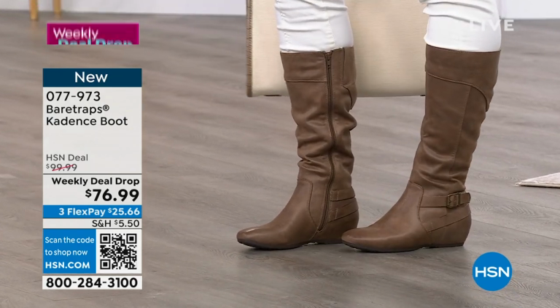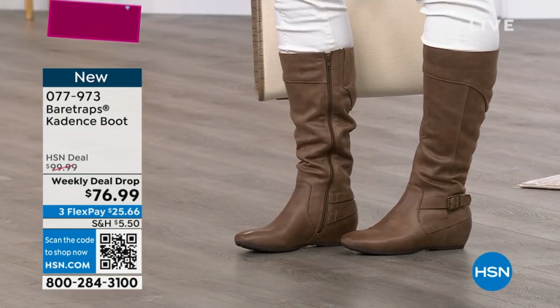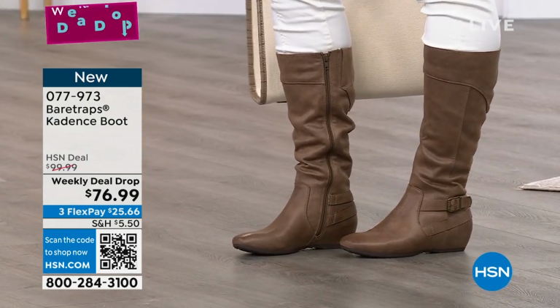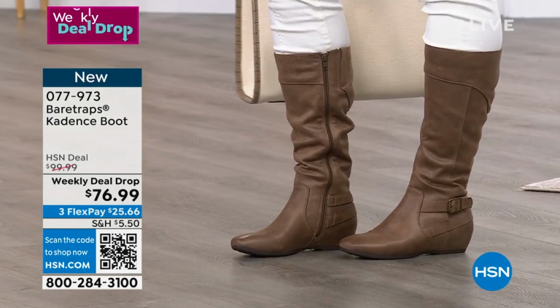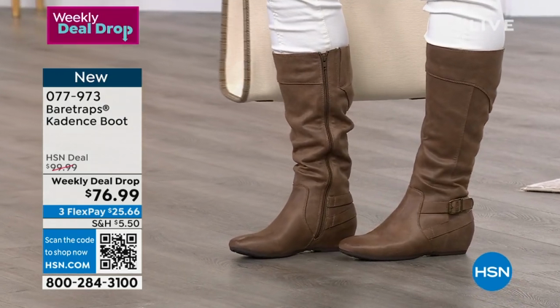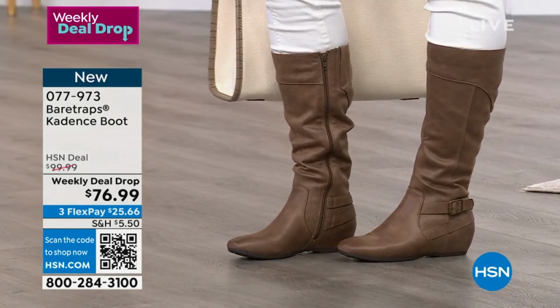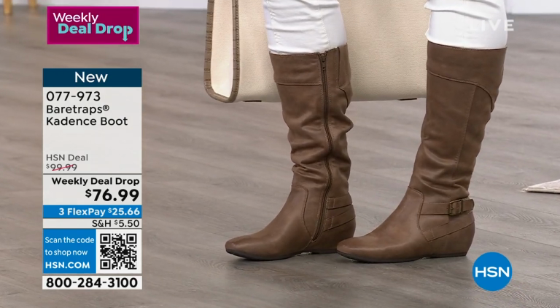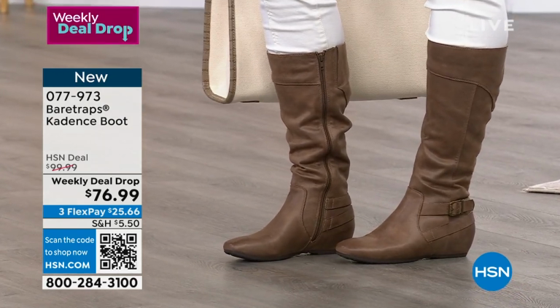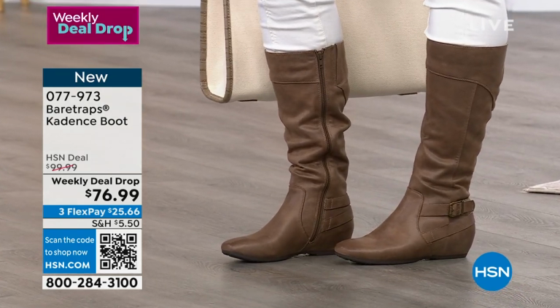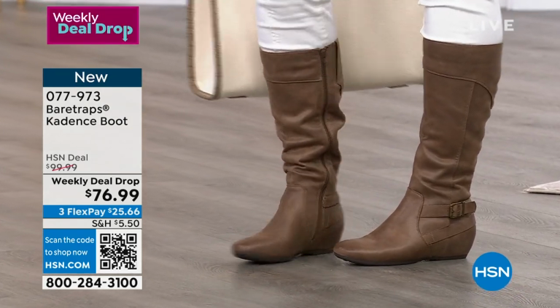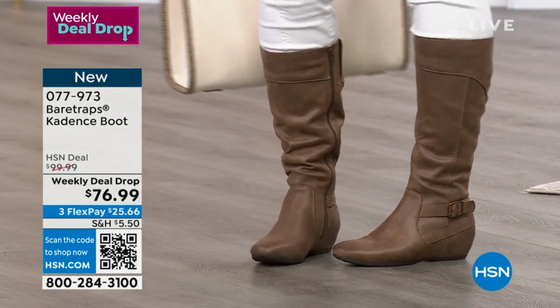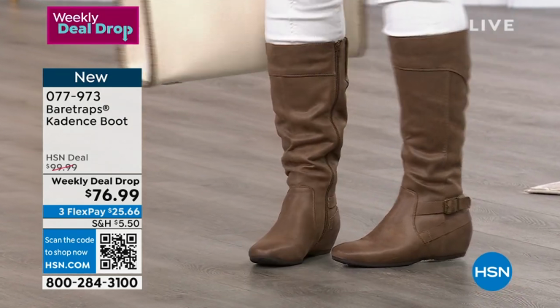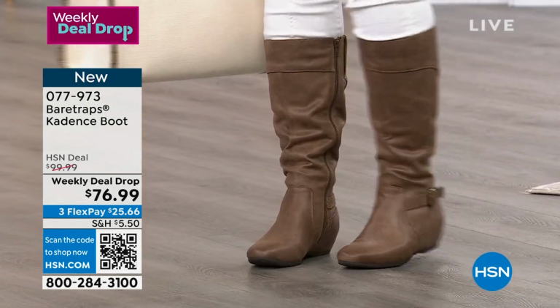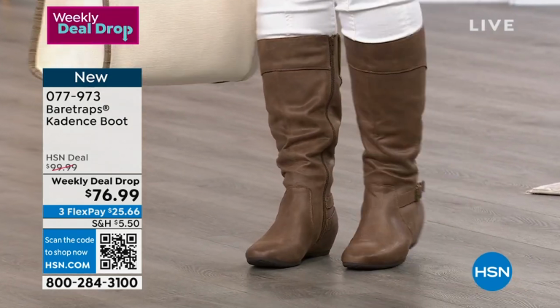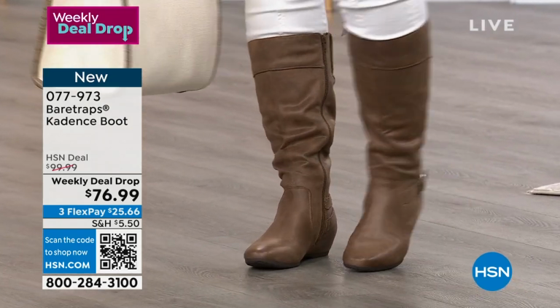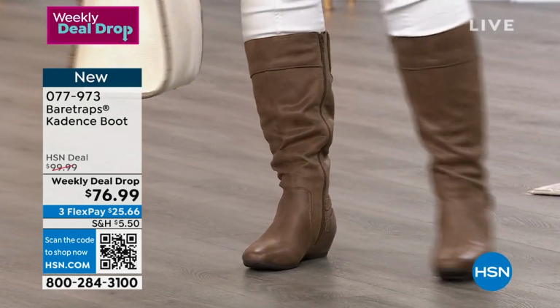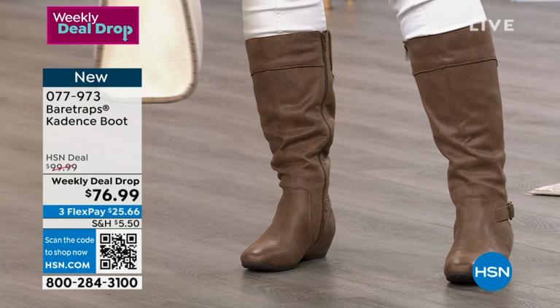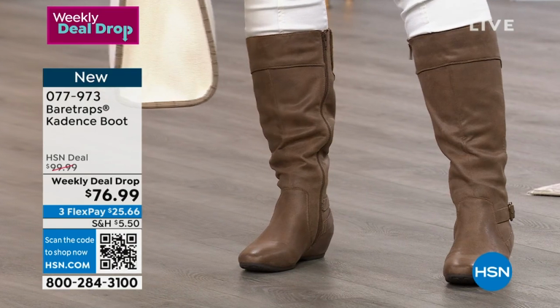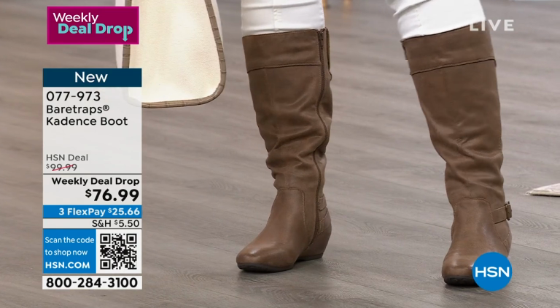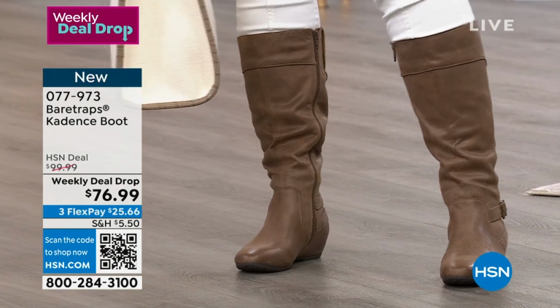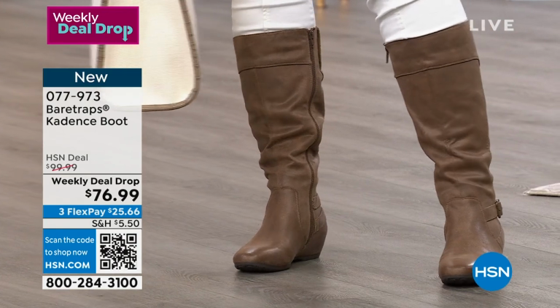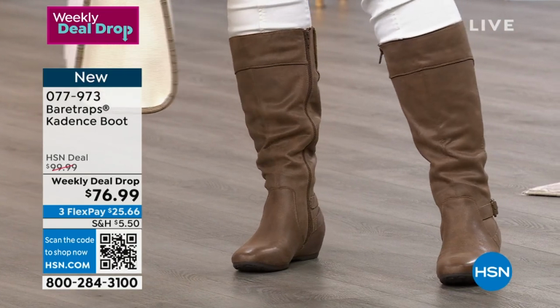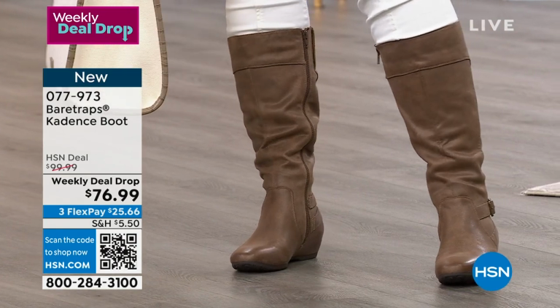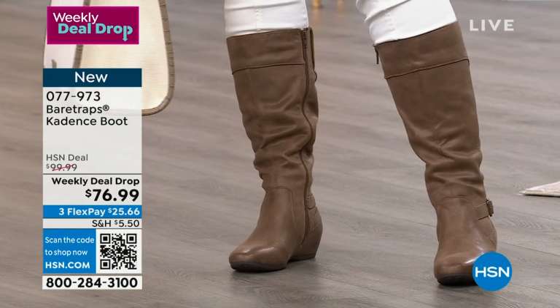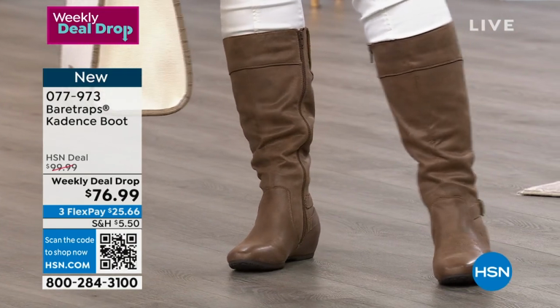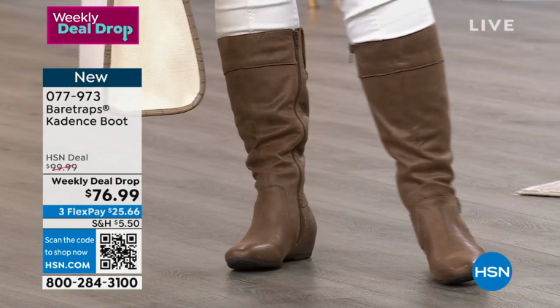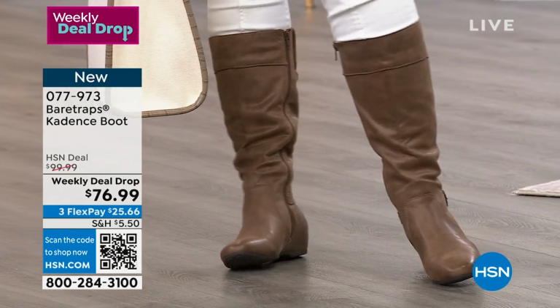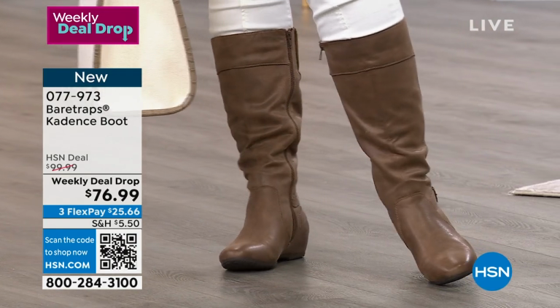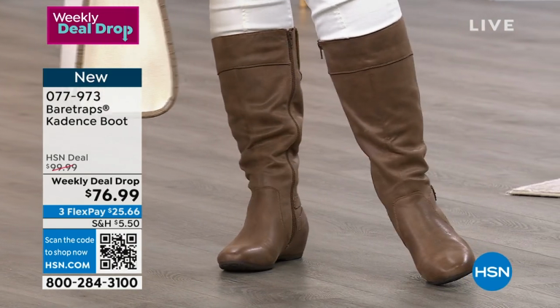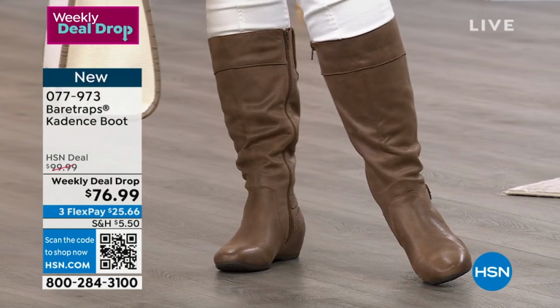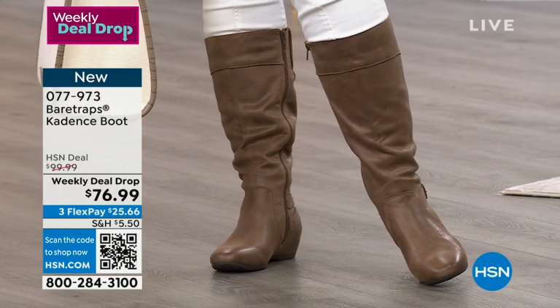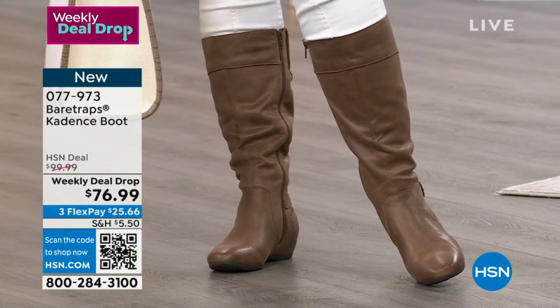Go for it — hsn.com, use the app, use the QR code, and definitely pull yours on.